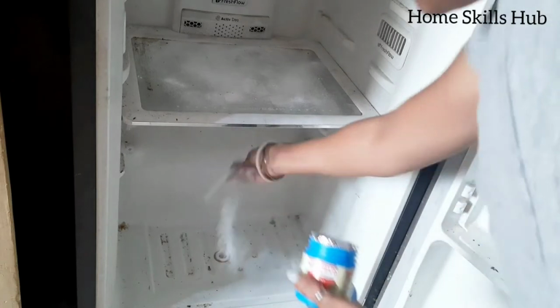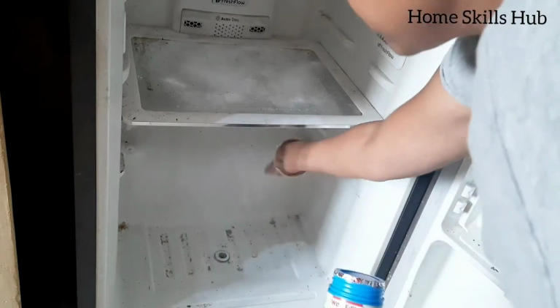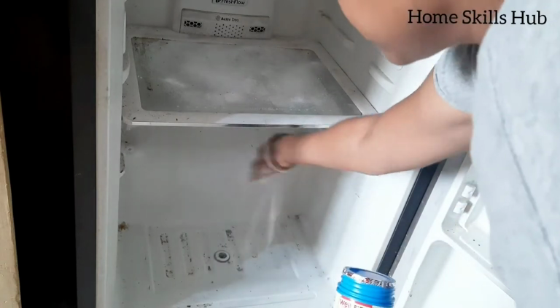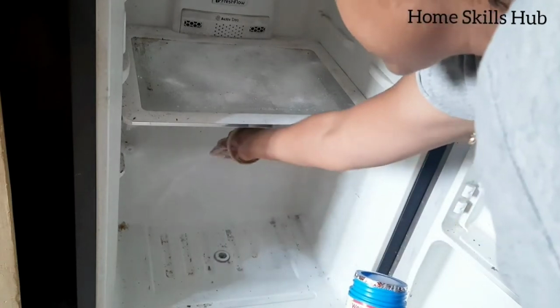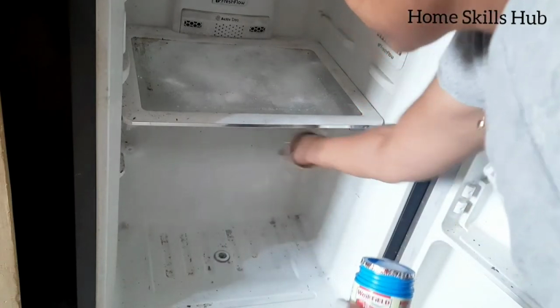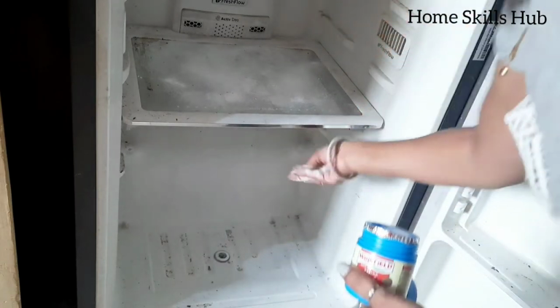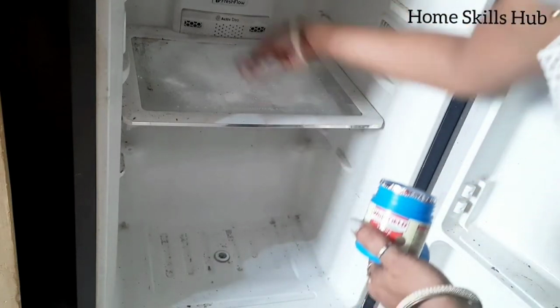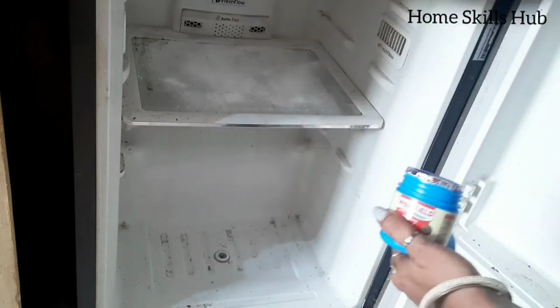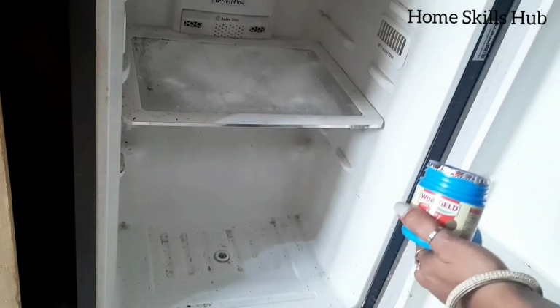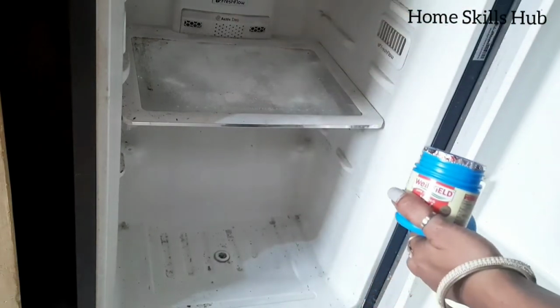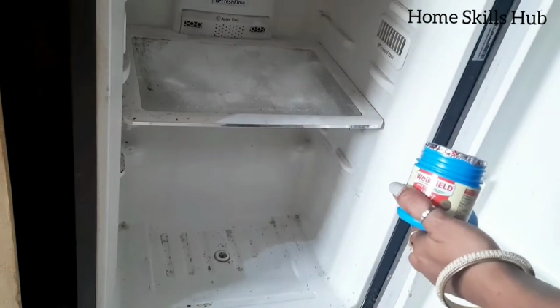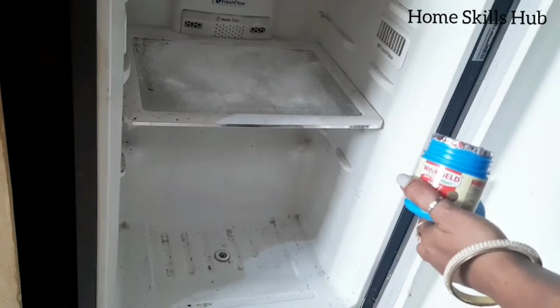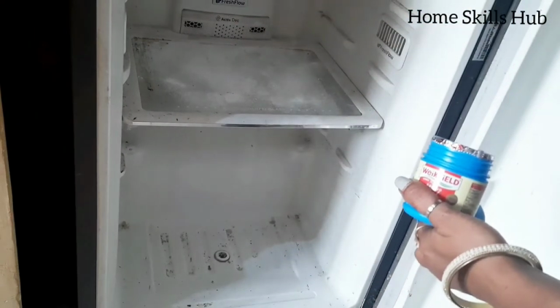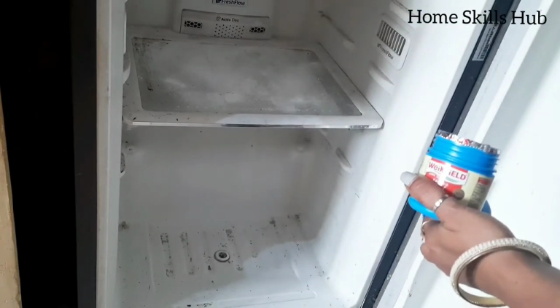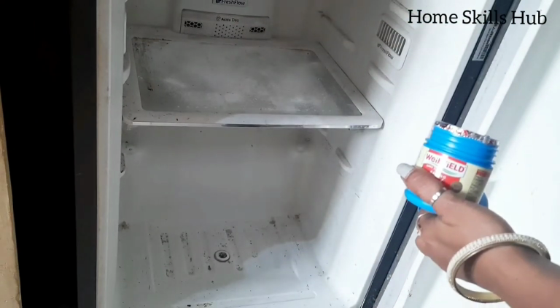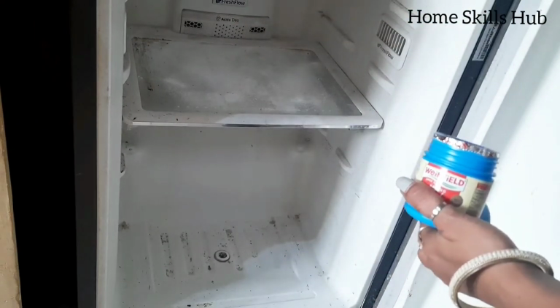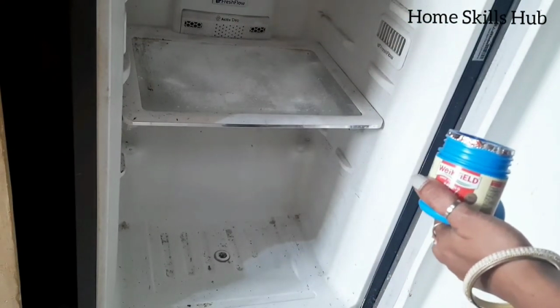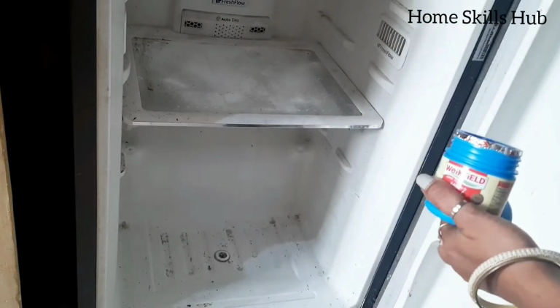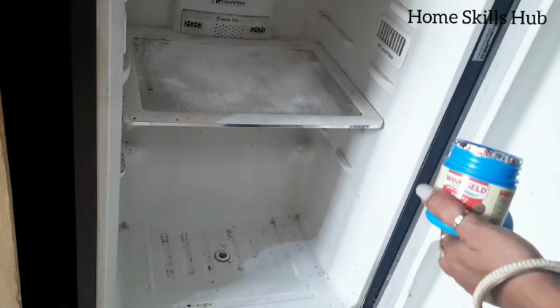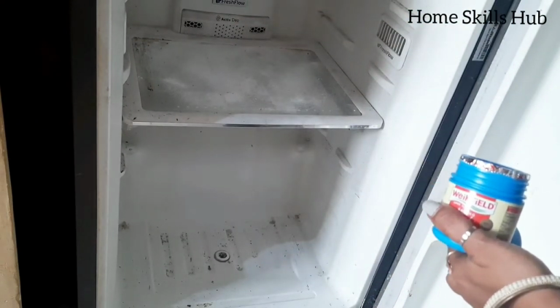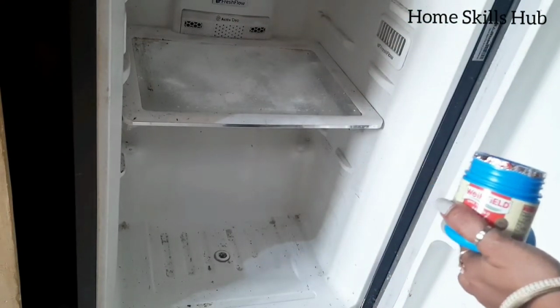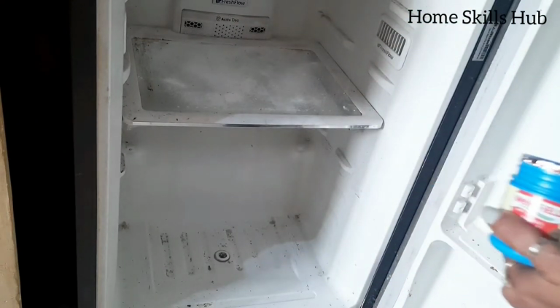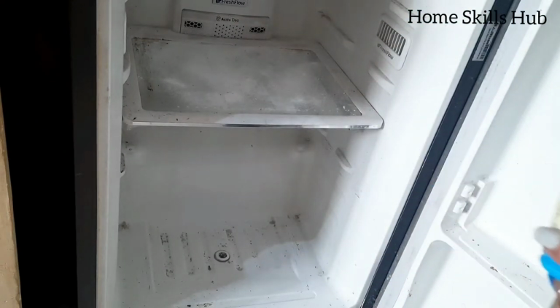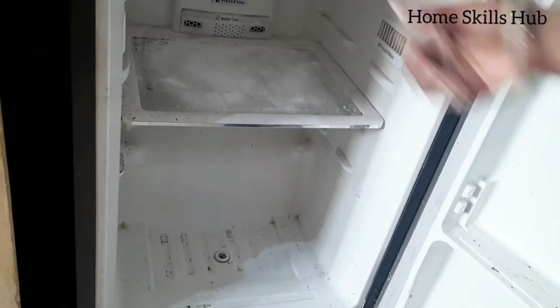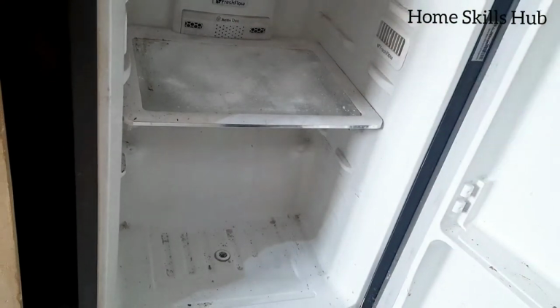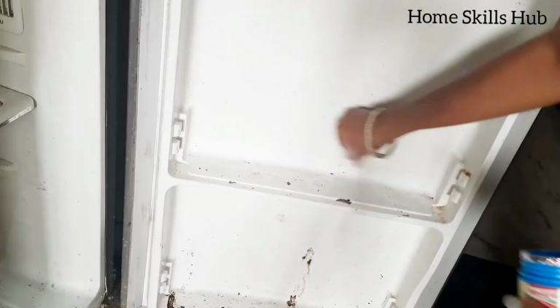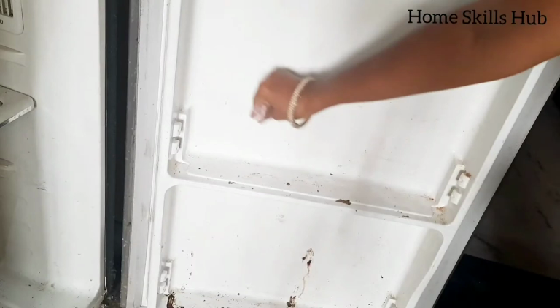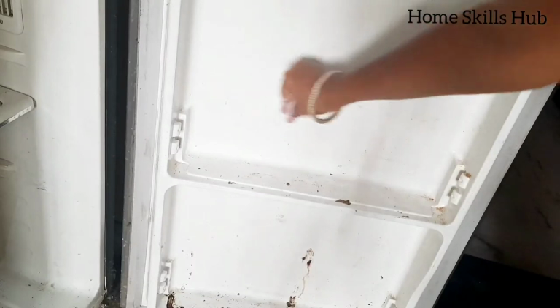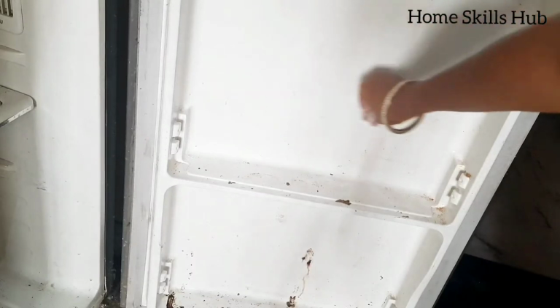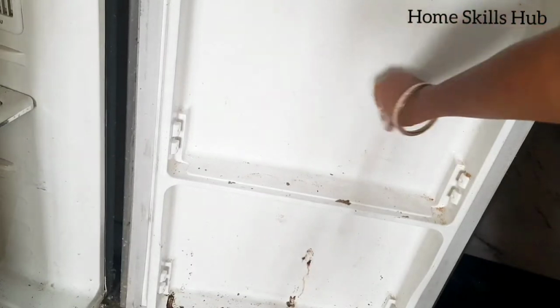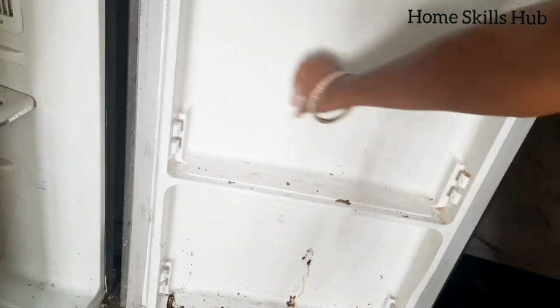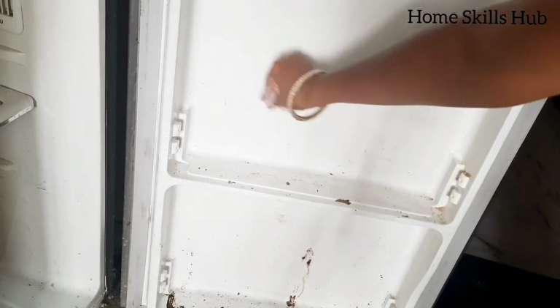Just sprinkle baking soda and close the fridge for 20 minutes so that all the dirty smells dissolve.